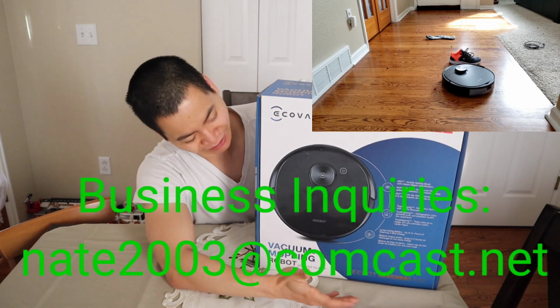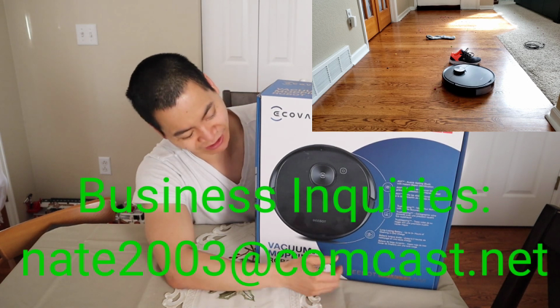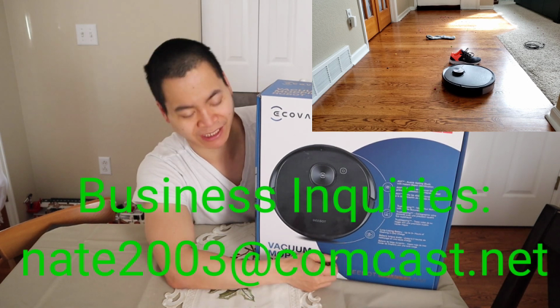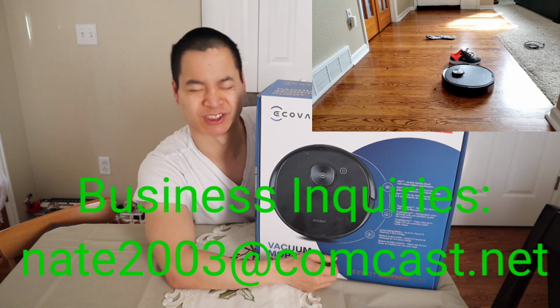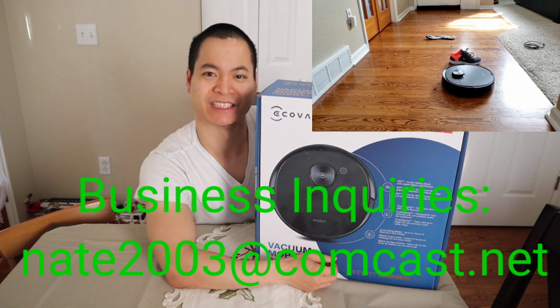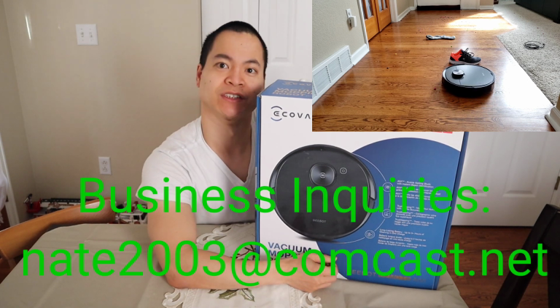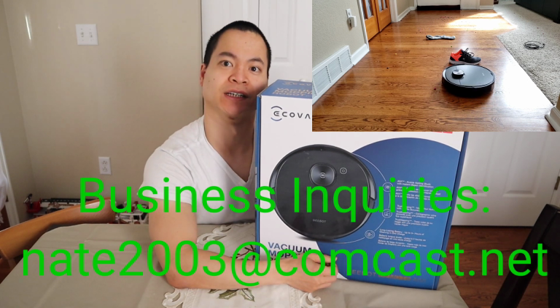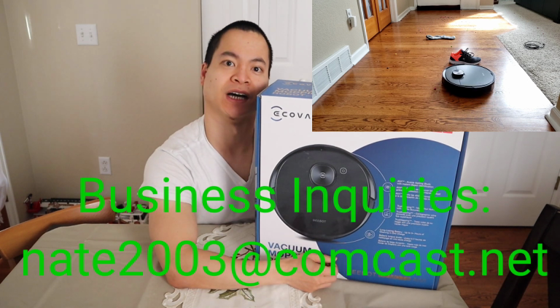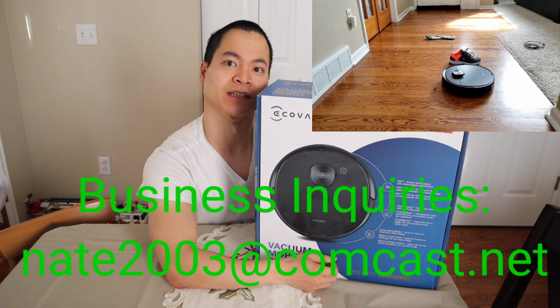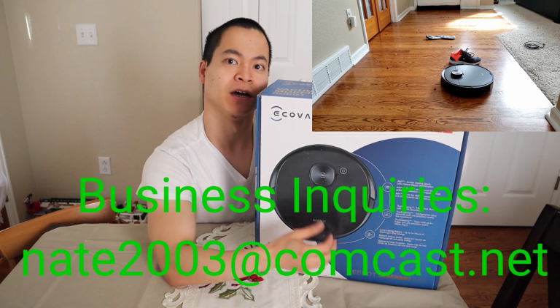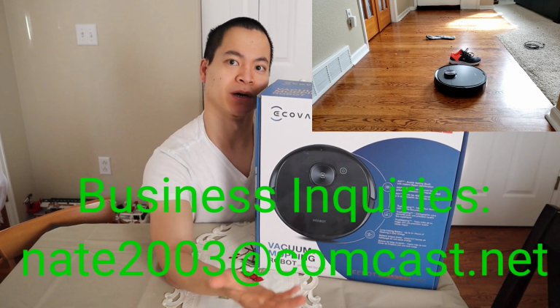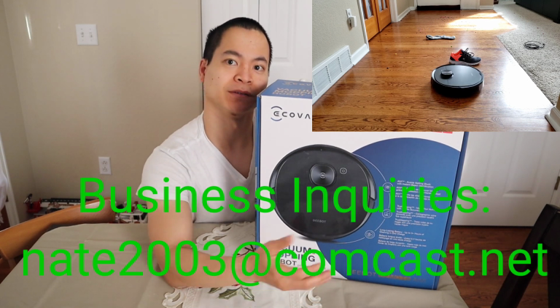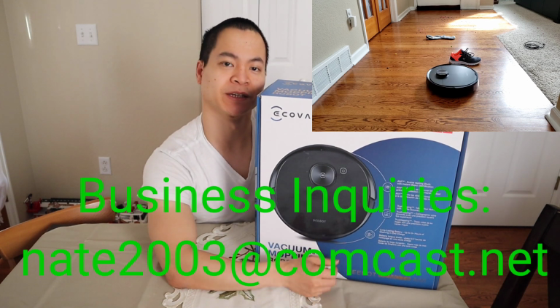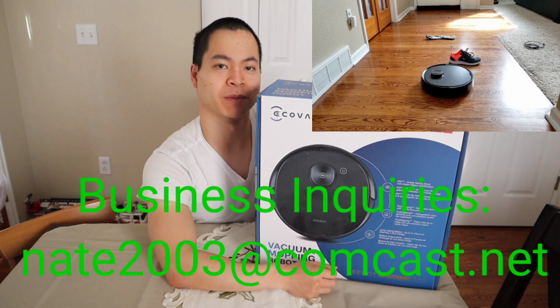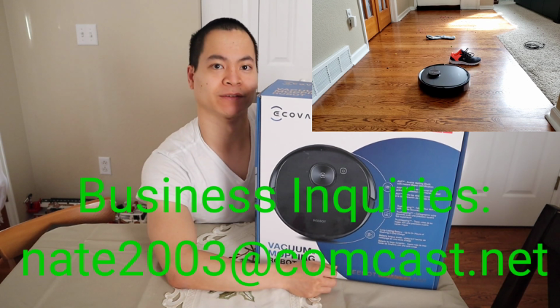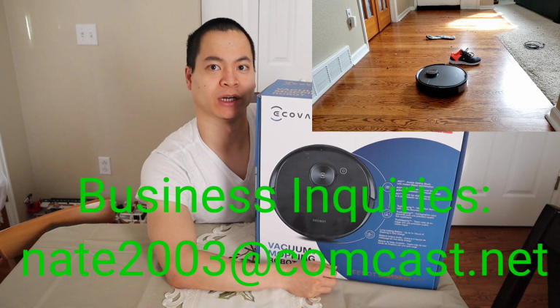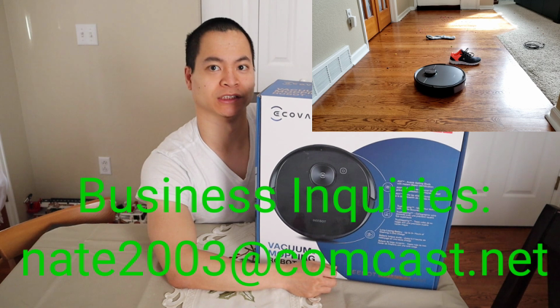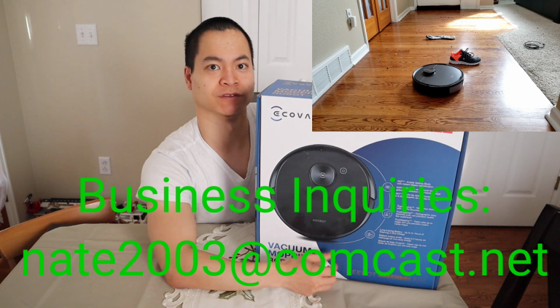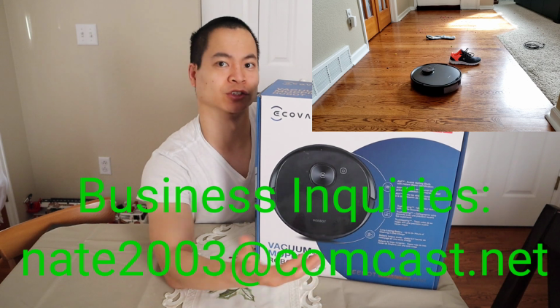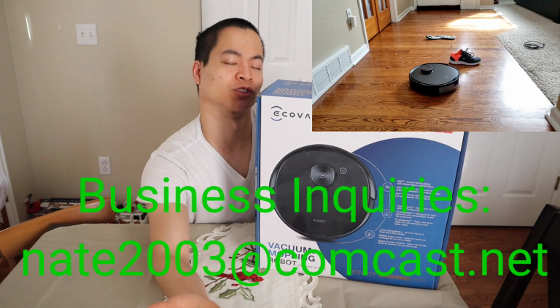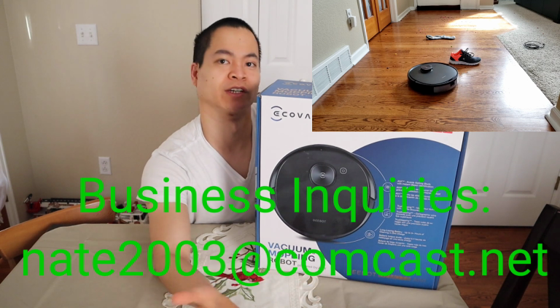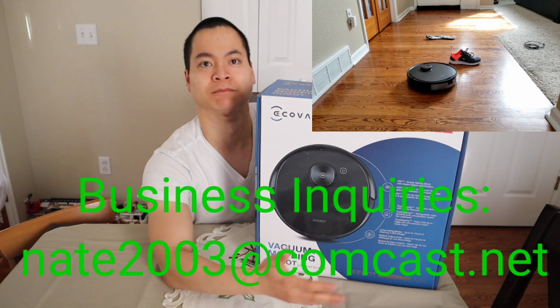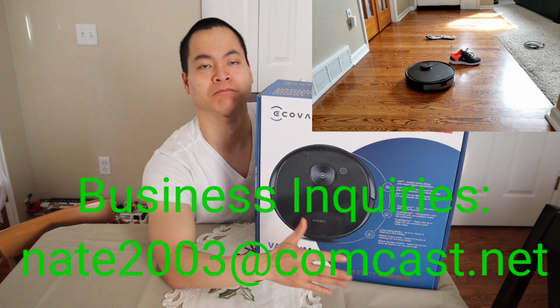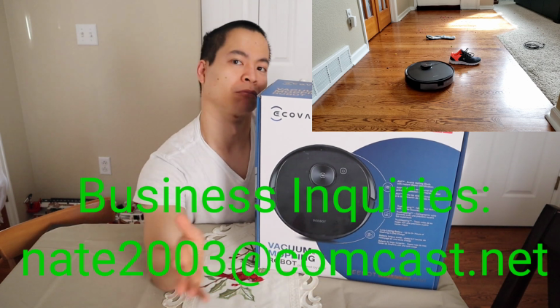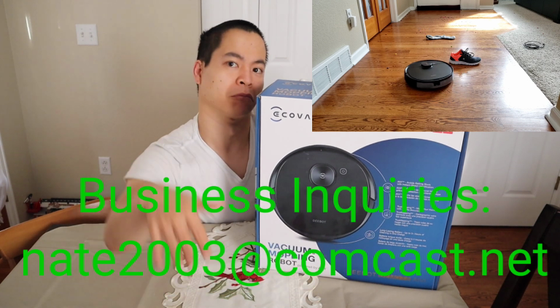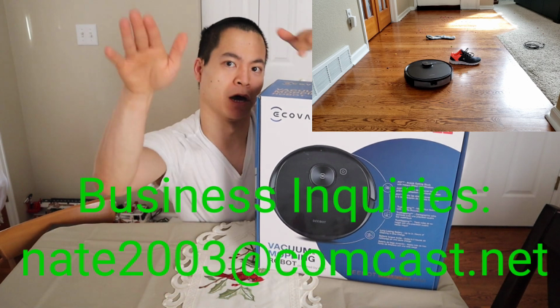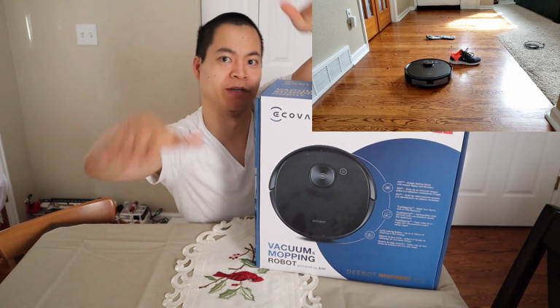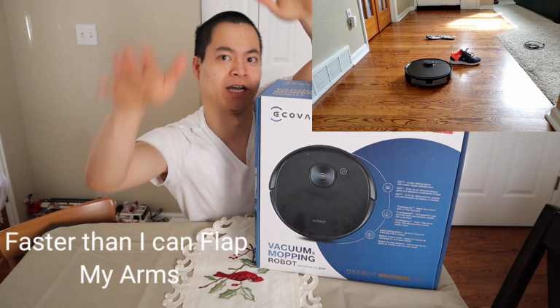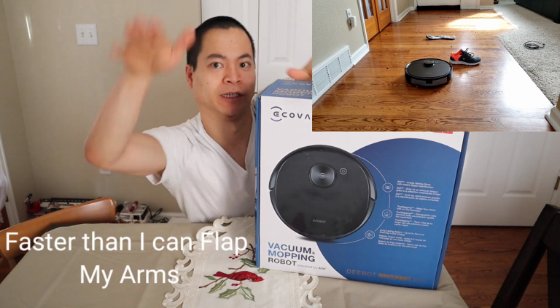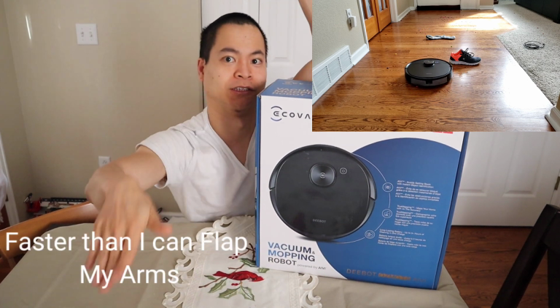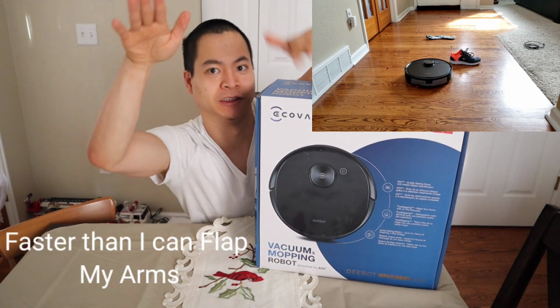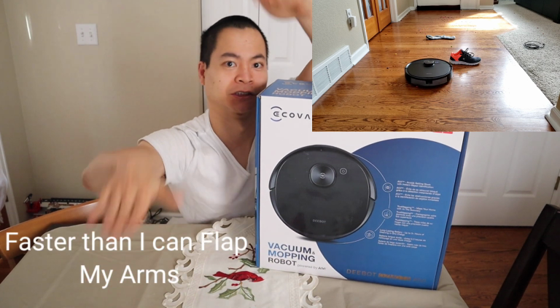What's special about the T8 is, like on the 960, it has the AIVI technology to recognize objects. This is one of the first robot vacuums with the front-facing camera and also a LiDAR navigation system. It's a really high-tech robot vacuum for a decent price — around $799, though prices fluctuate.